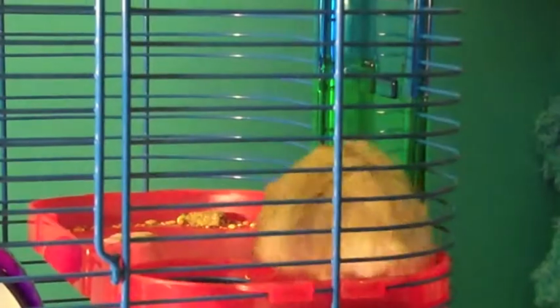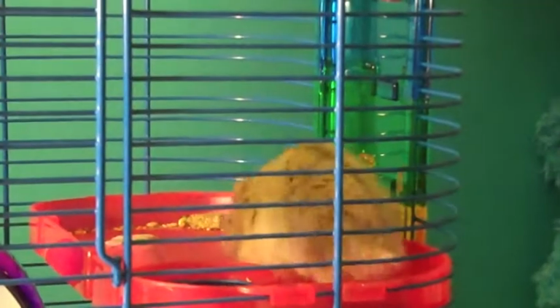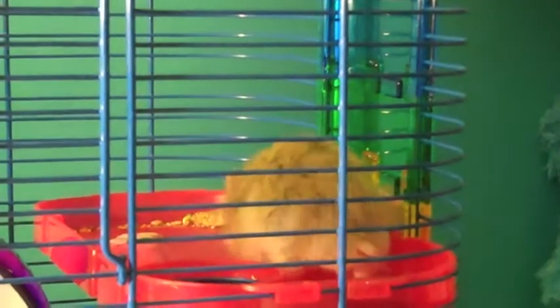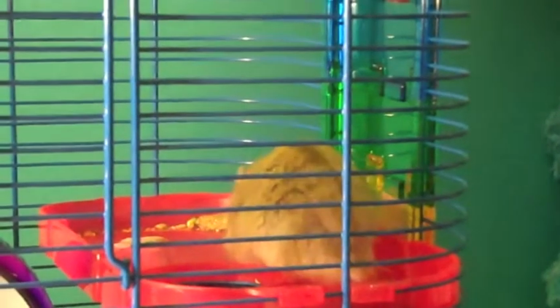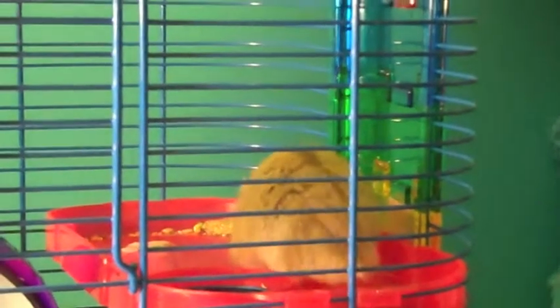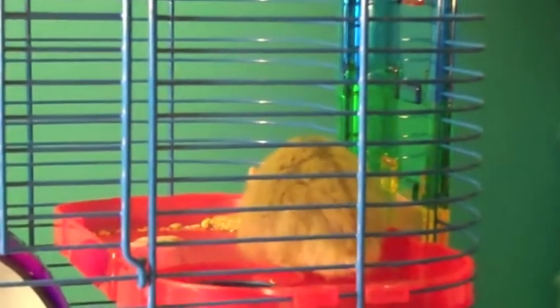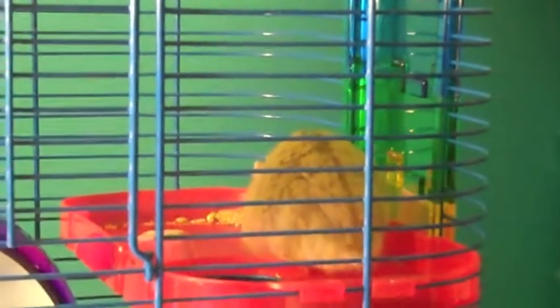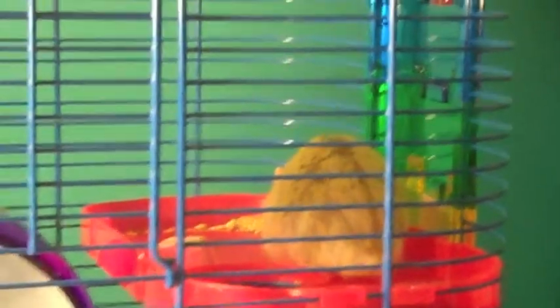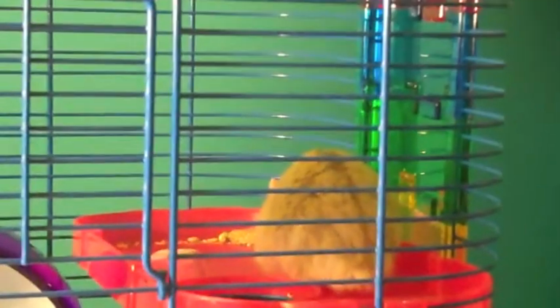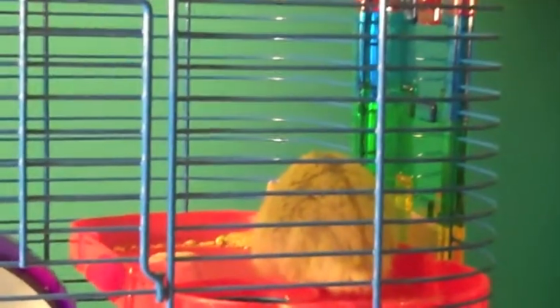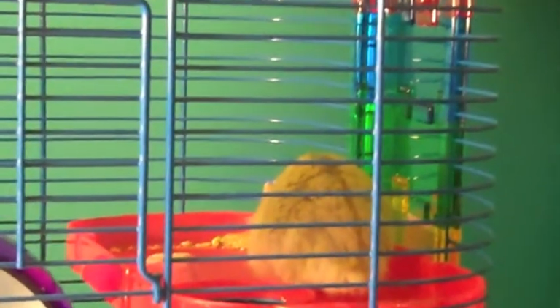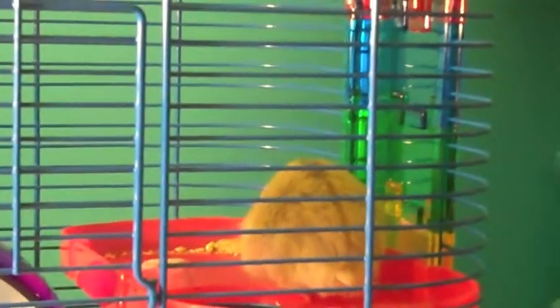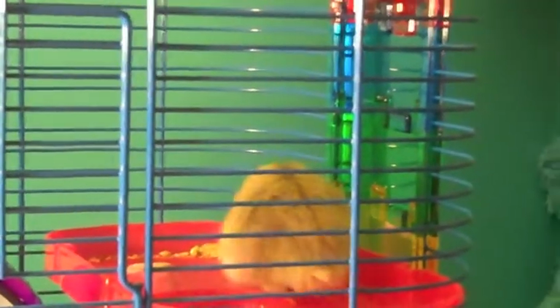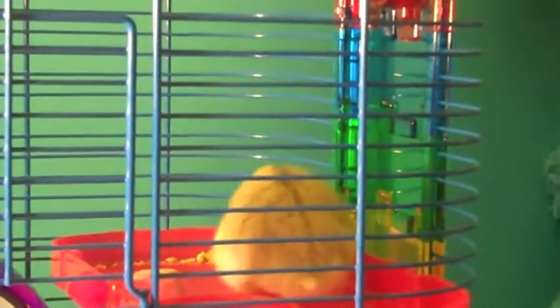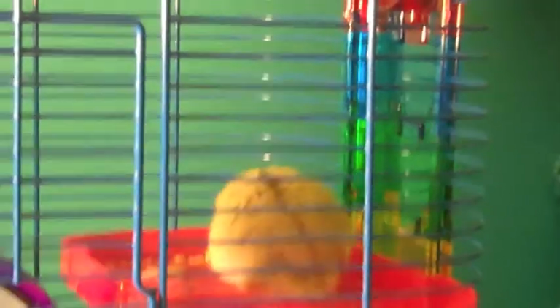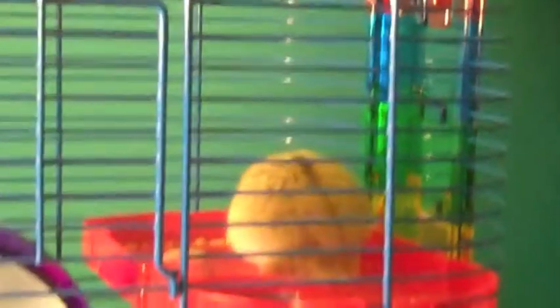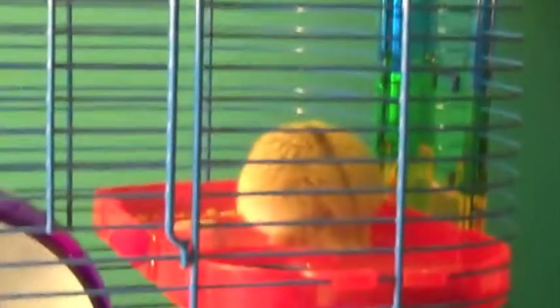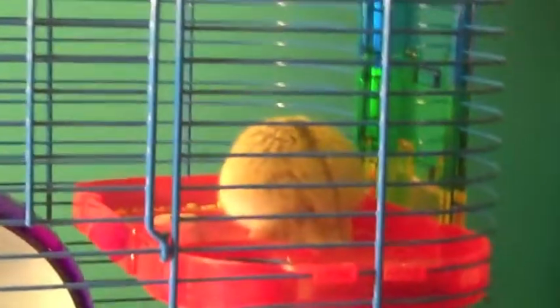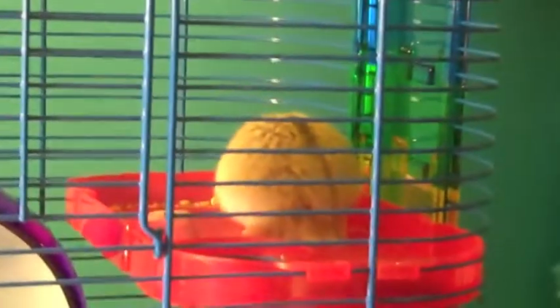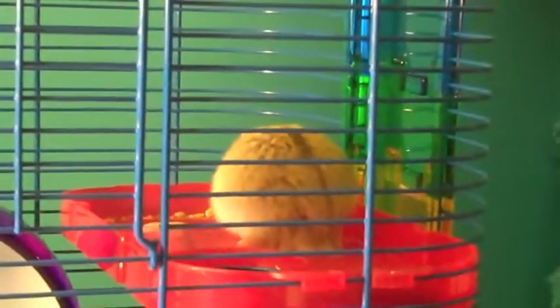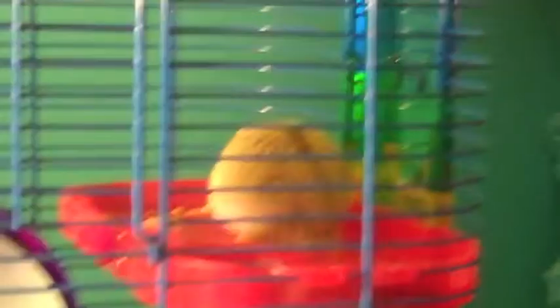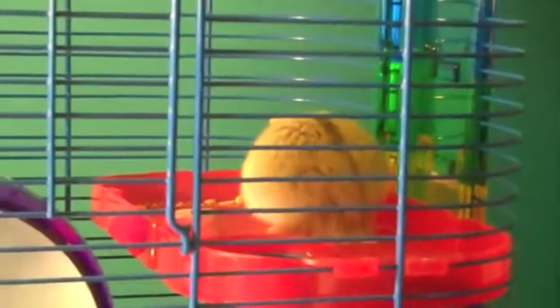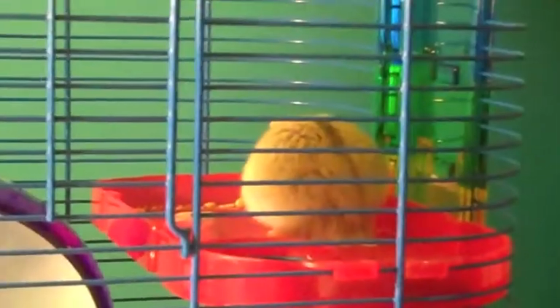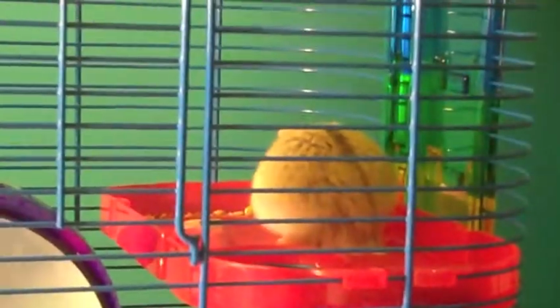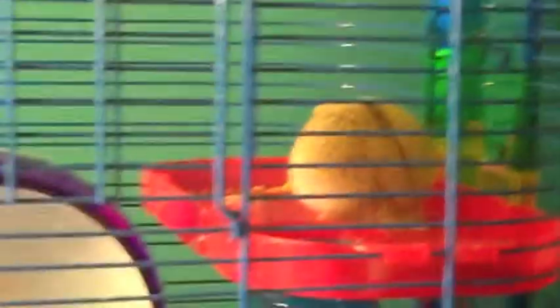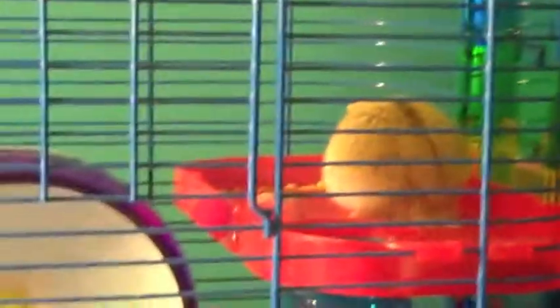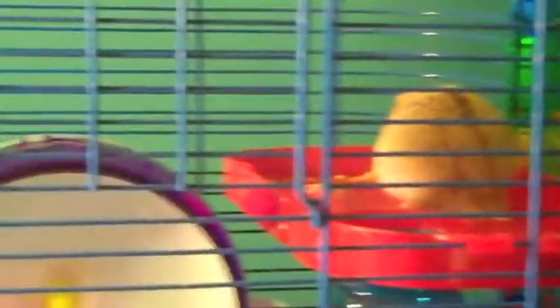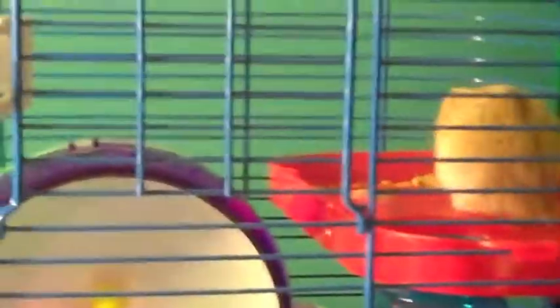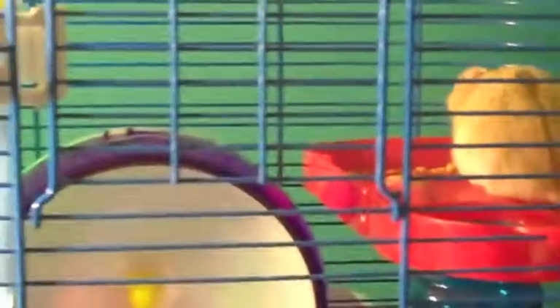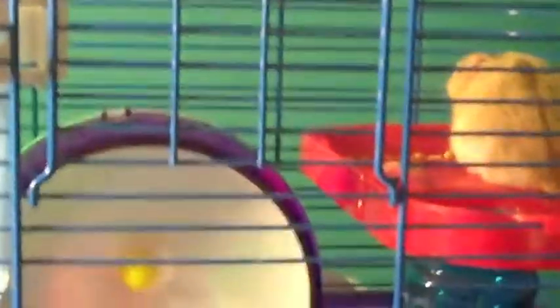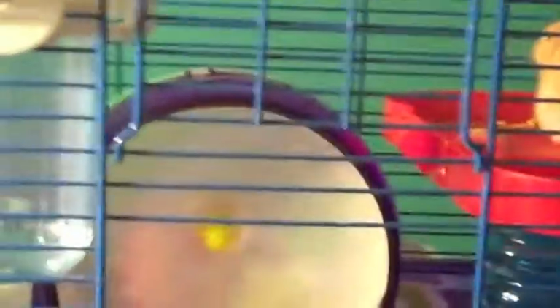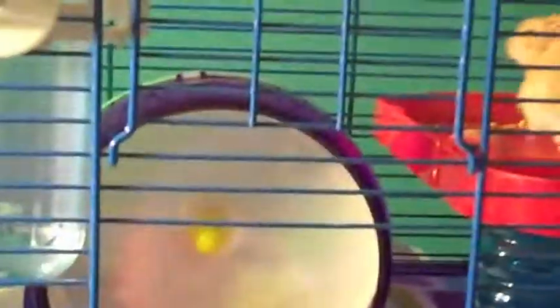Hi everyone, it's Dazzle Glass, 7-21, and today I'm going to make my hamster's cage tour video.